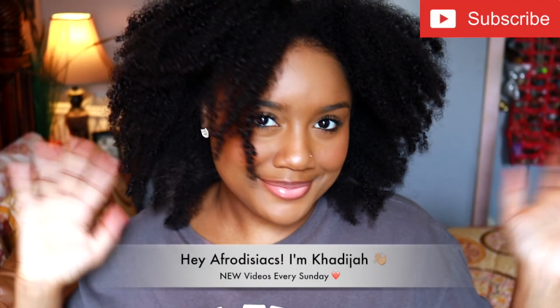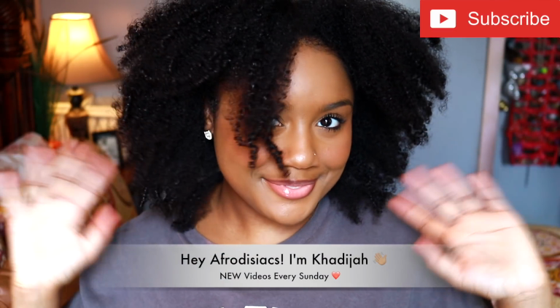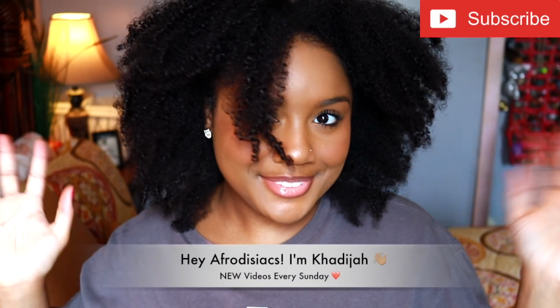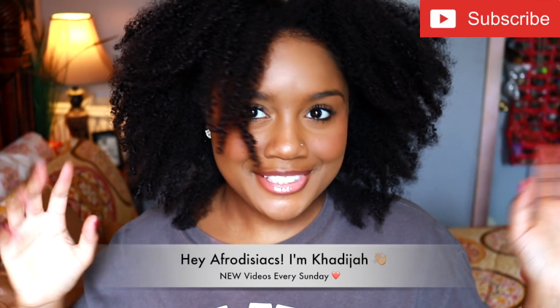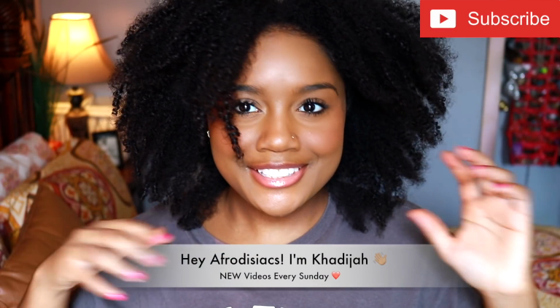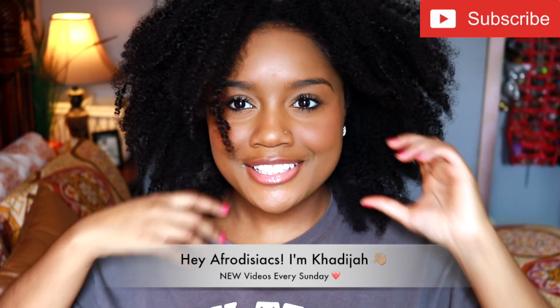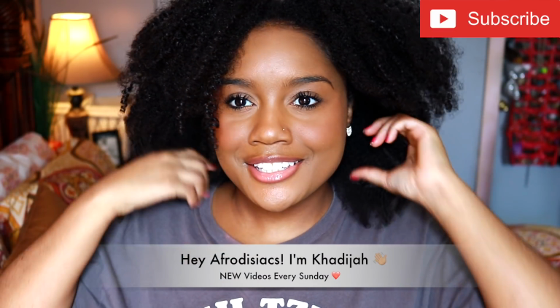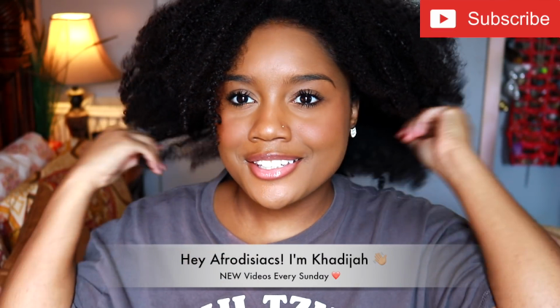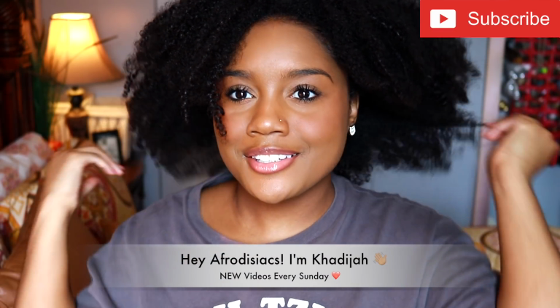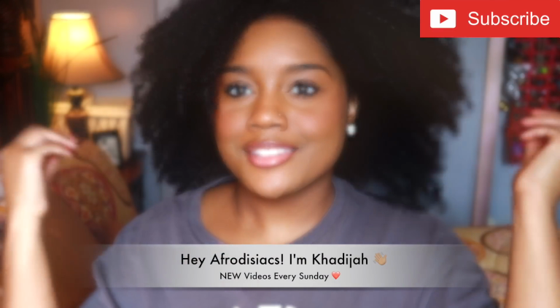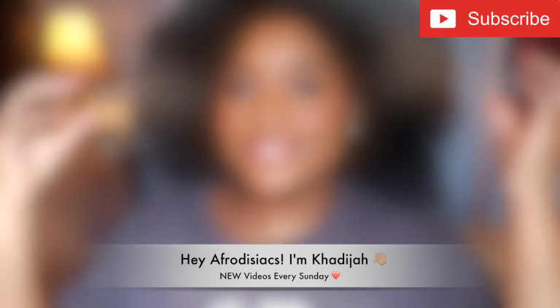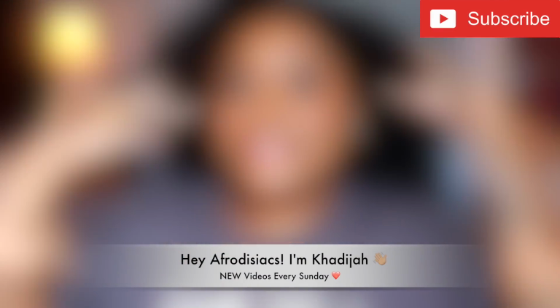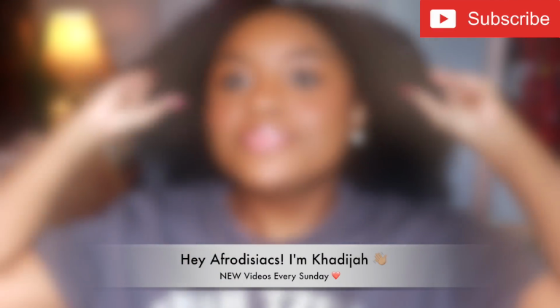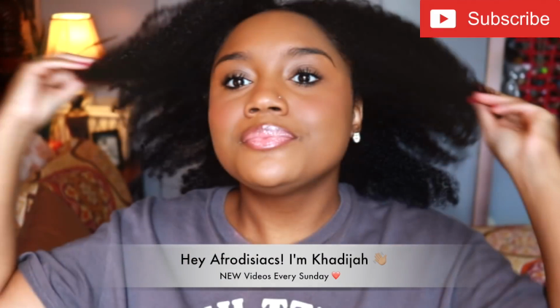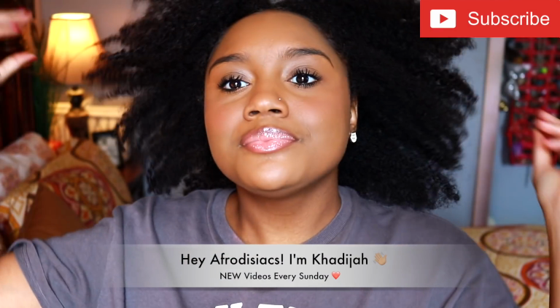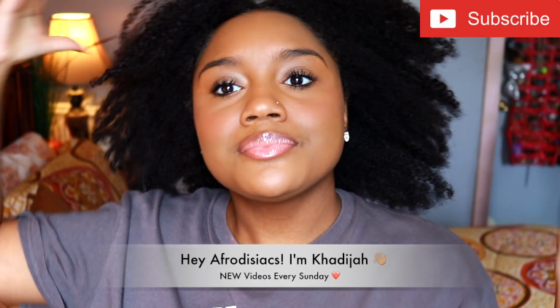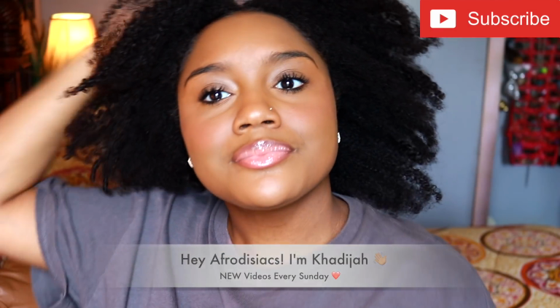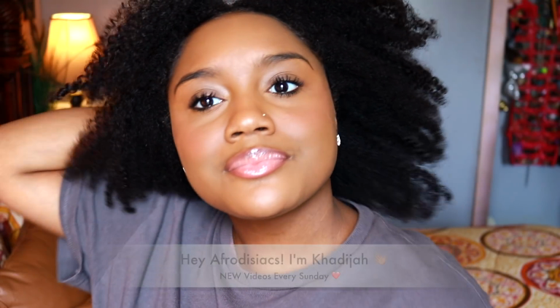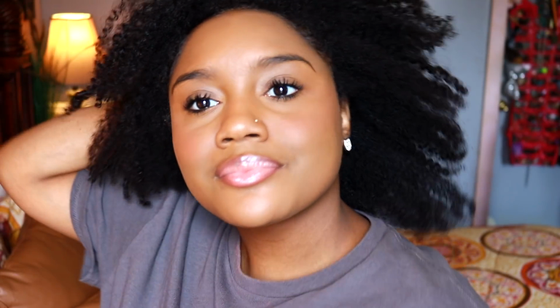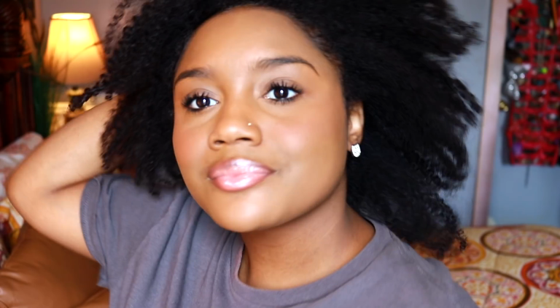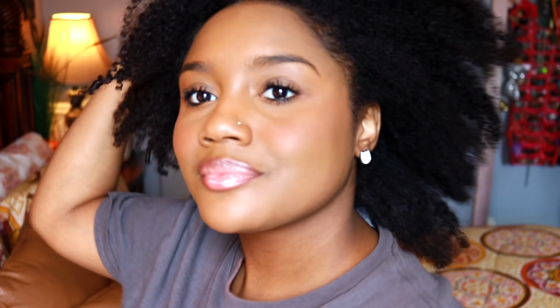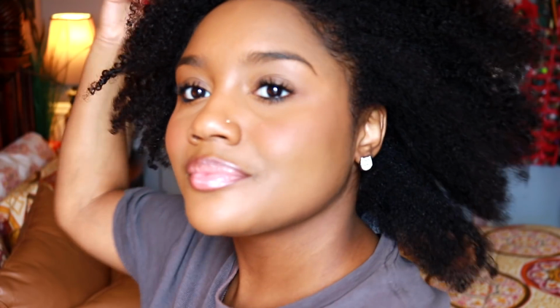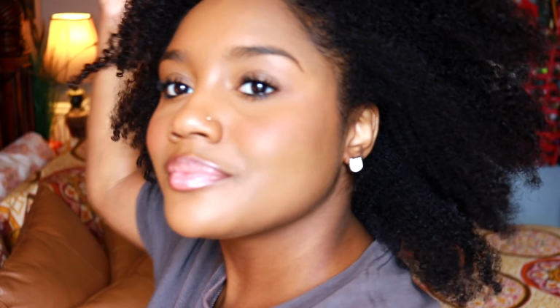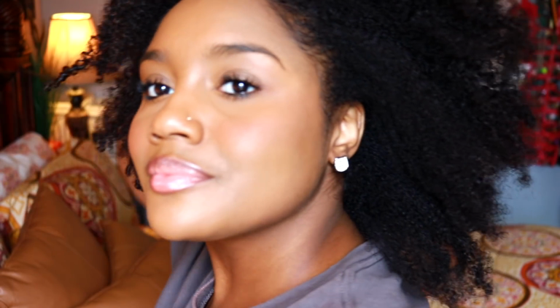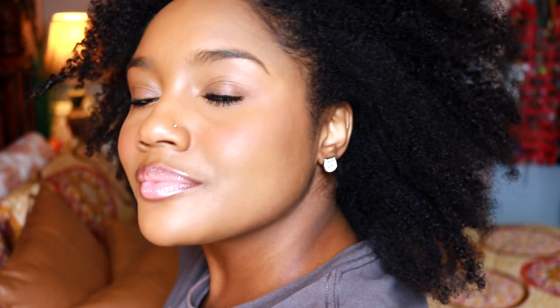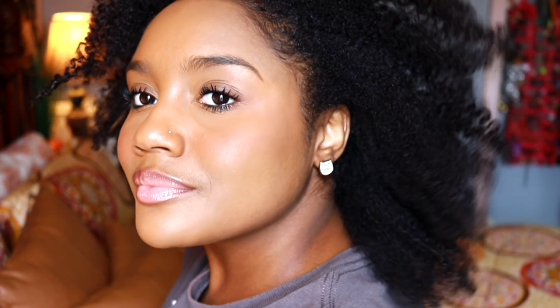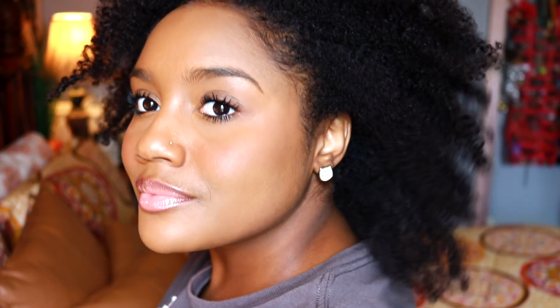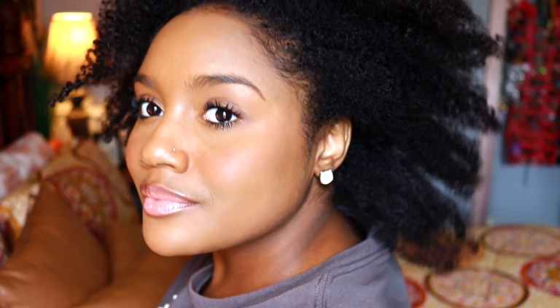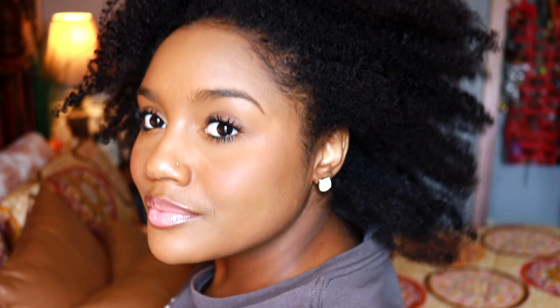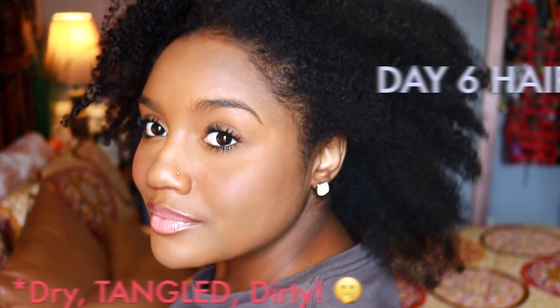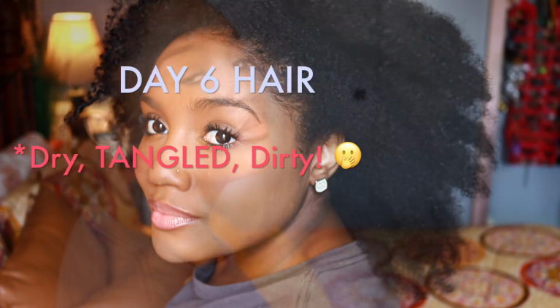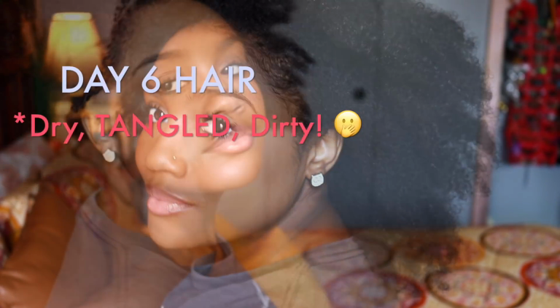Hey Afrodisiacs! It's me Khadijah. So in today's video, I'm going to show you guys my updated wash day routine for 2018.